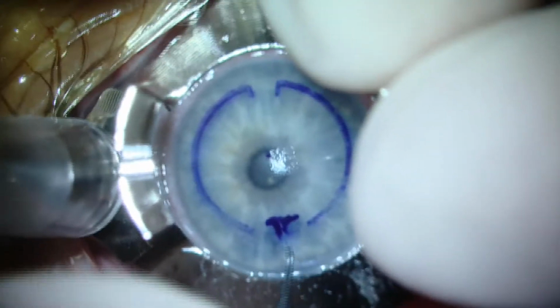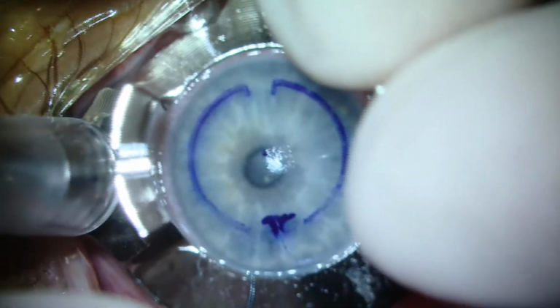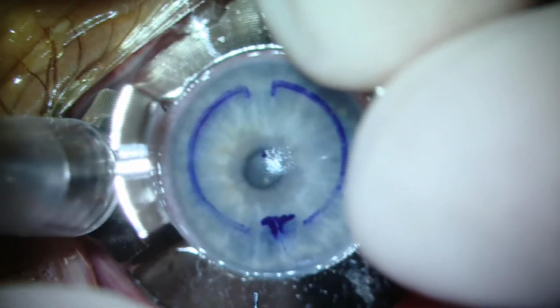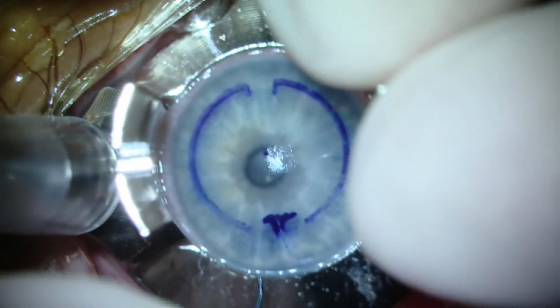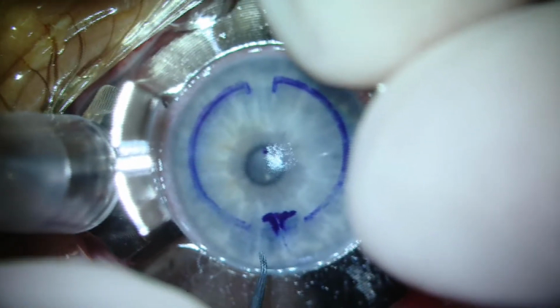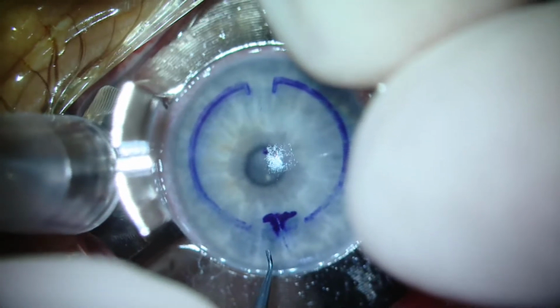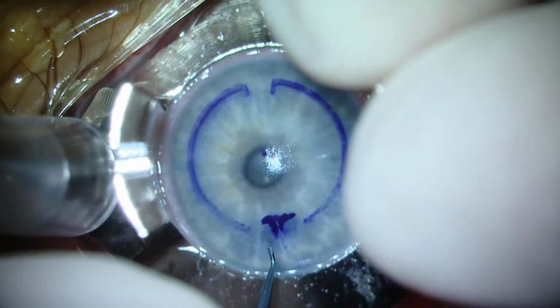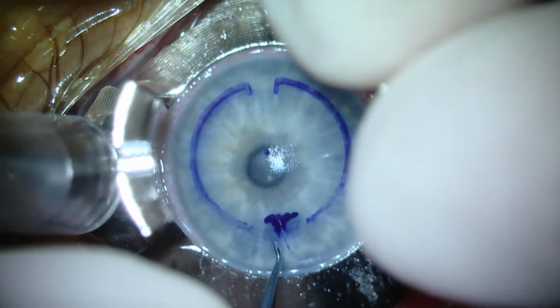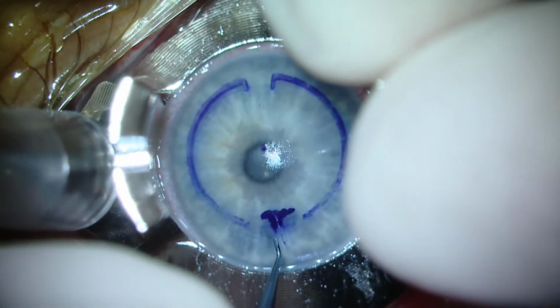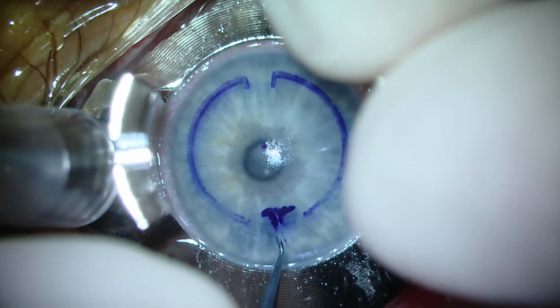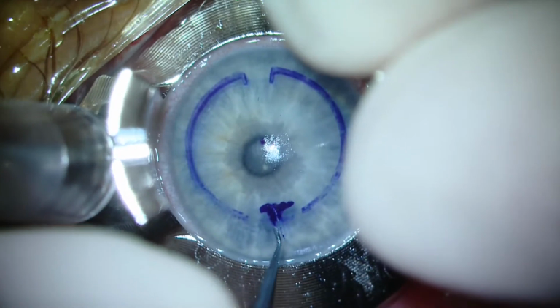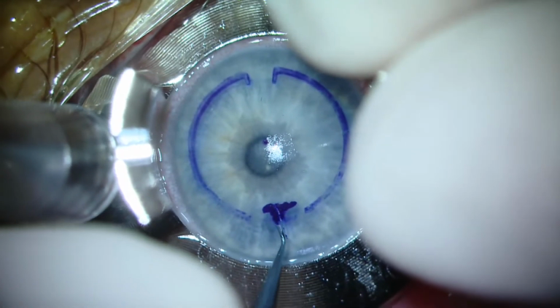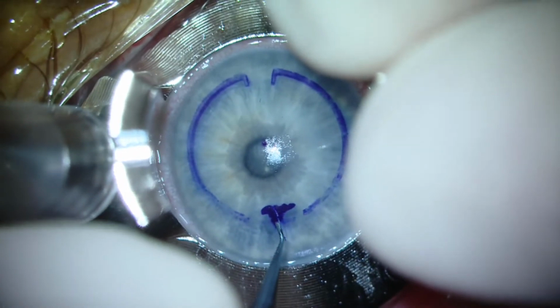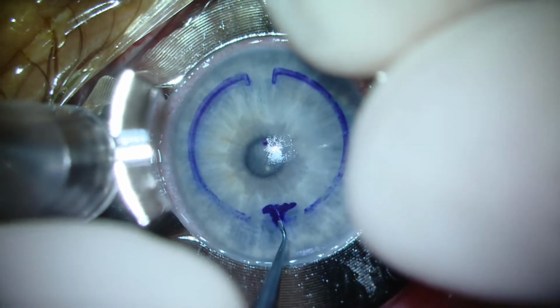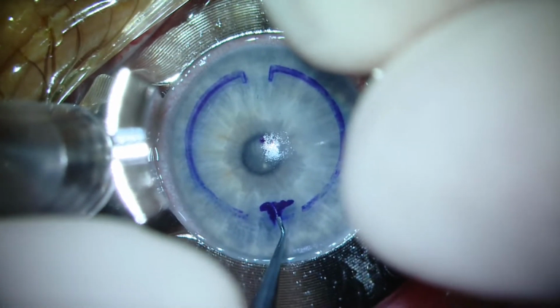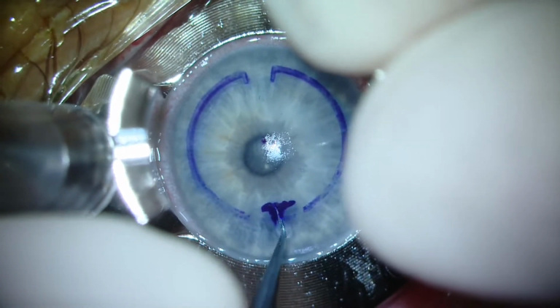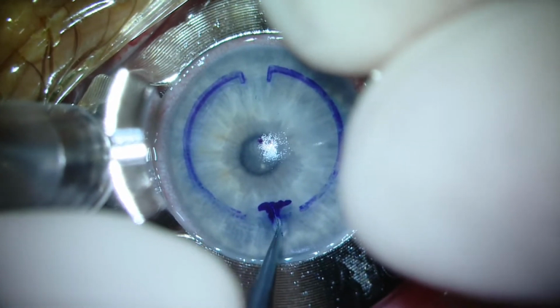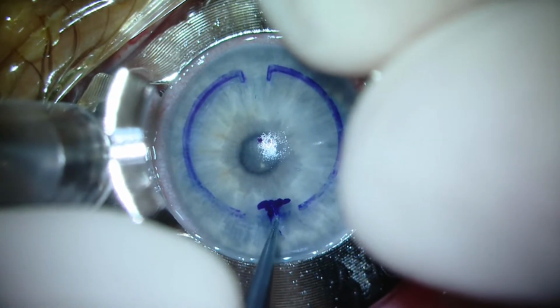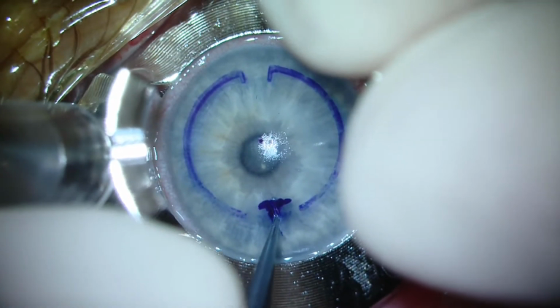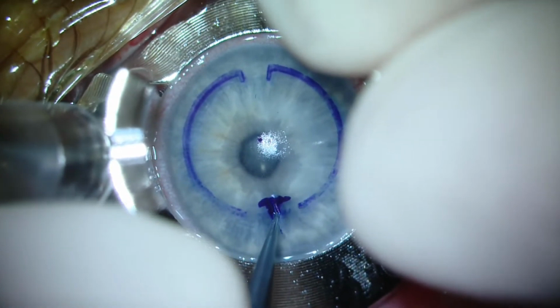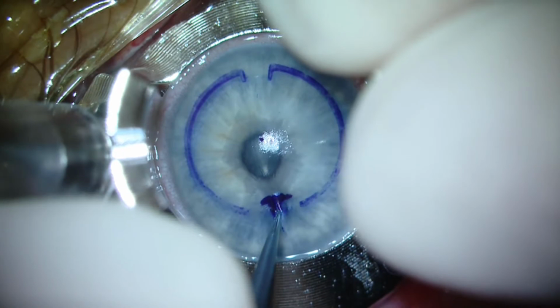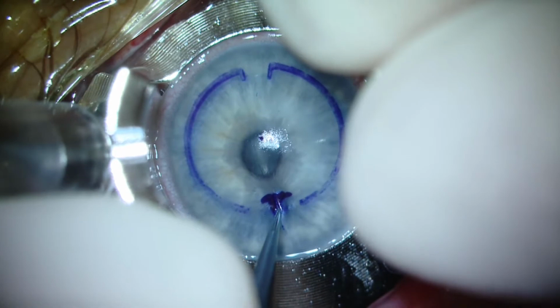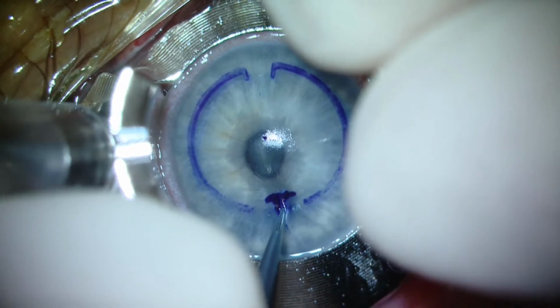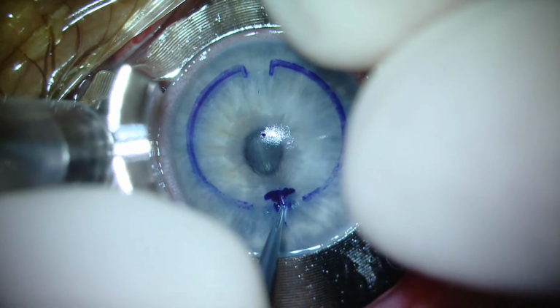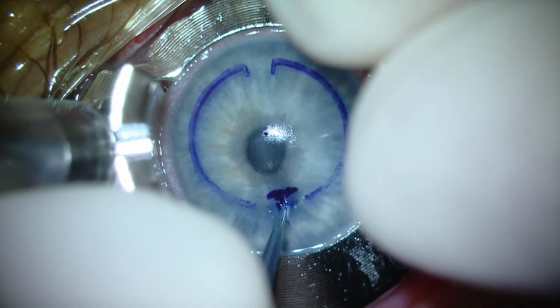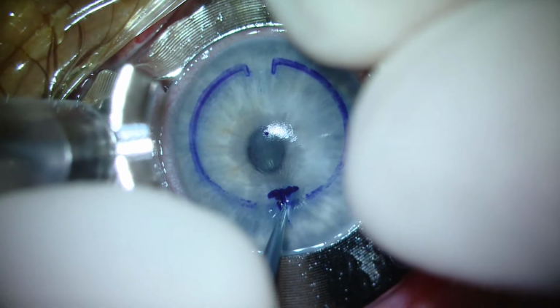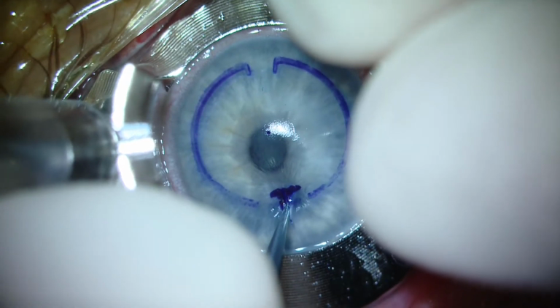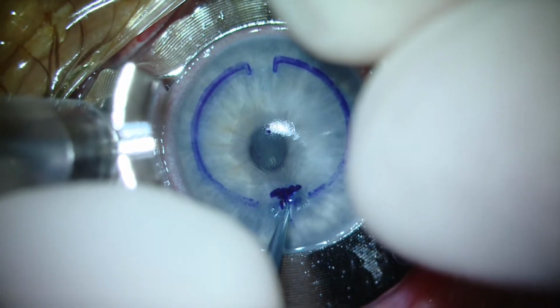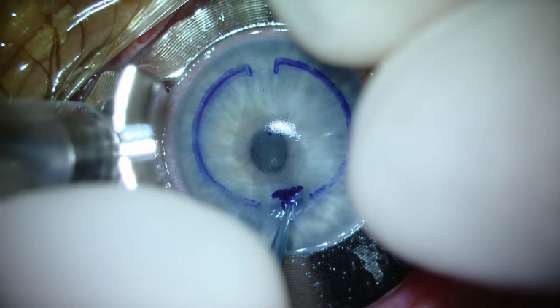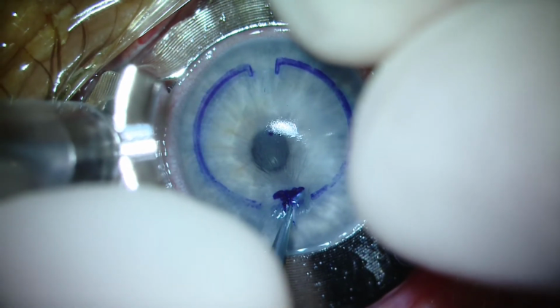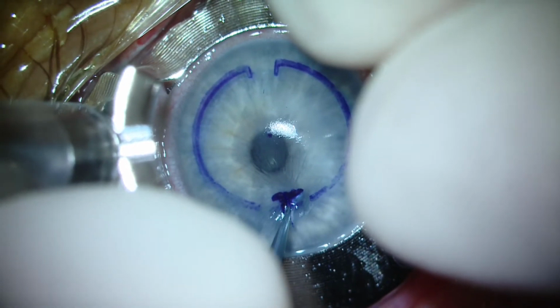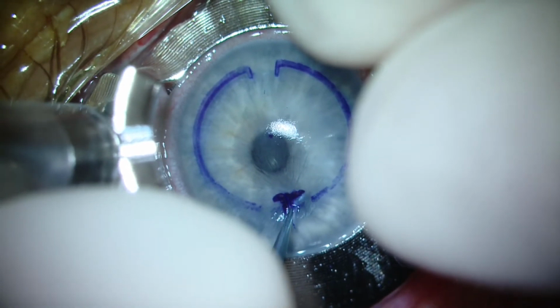Following the long surgical incision, we apply suction and manually open a stromal pouch at 80% depth.